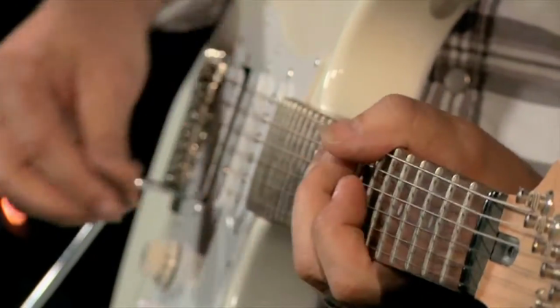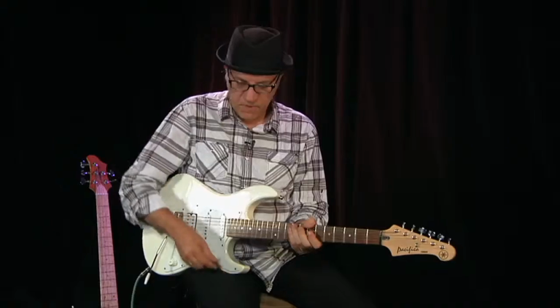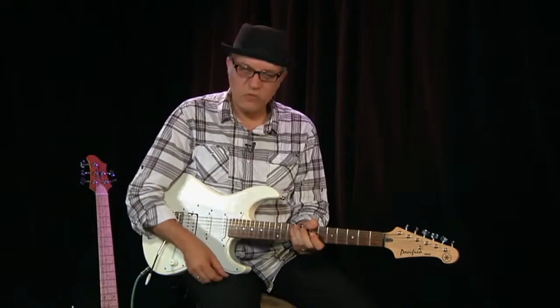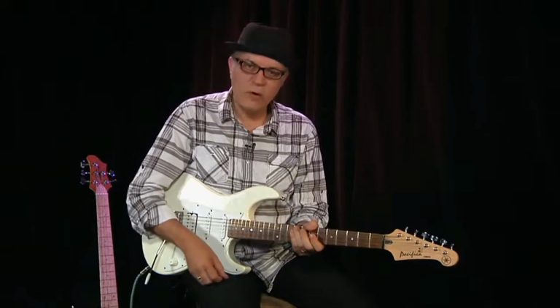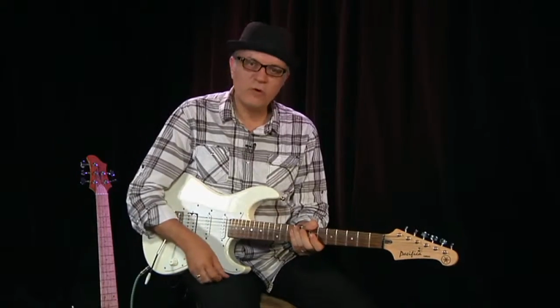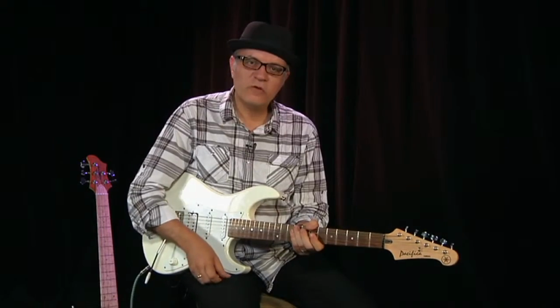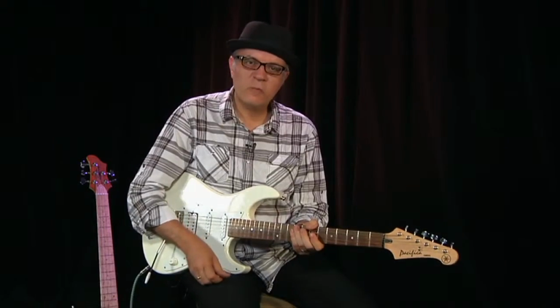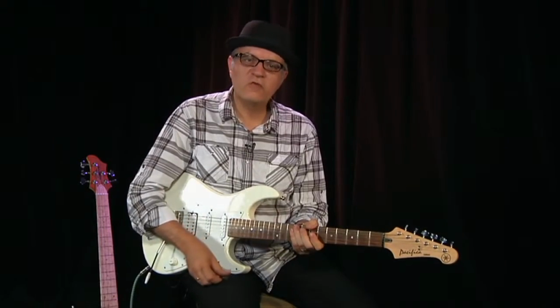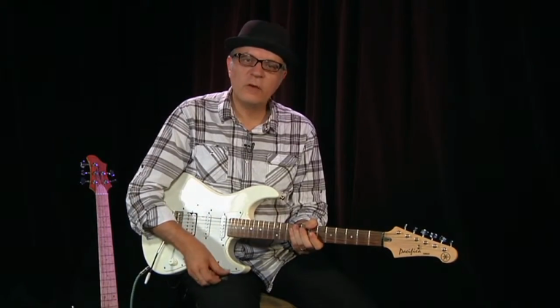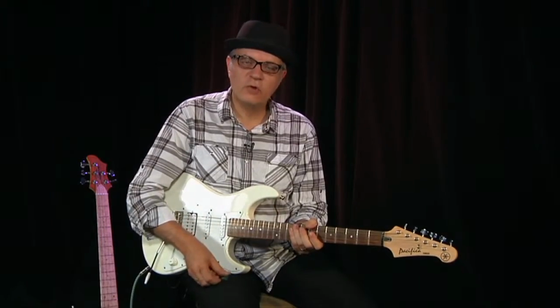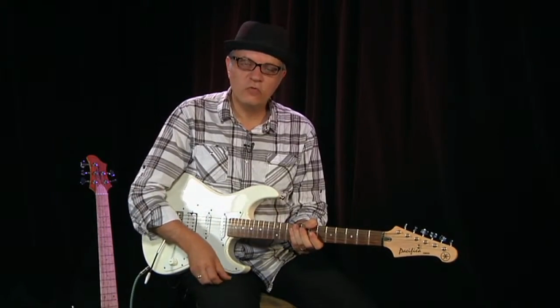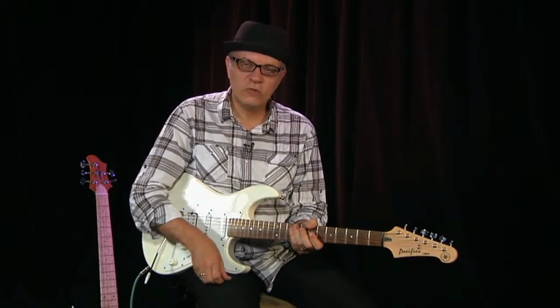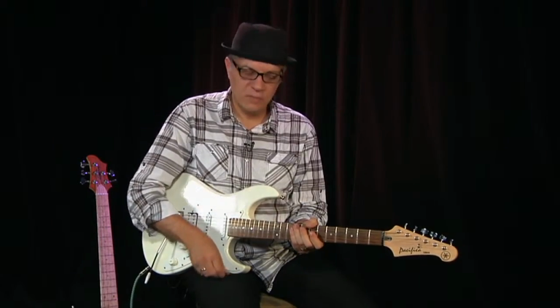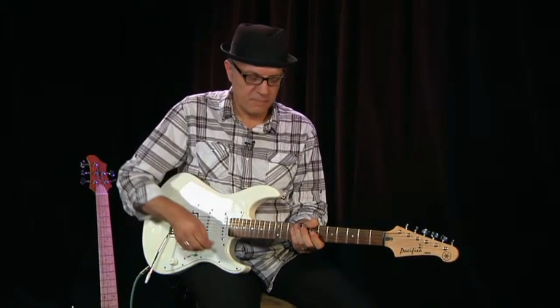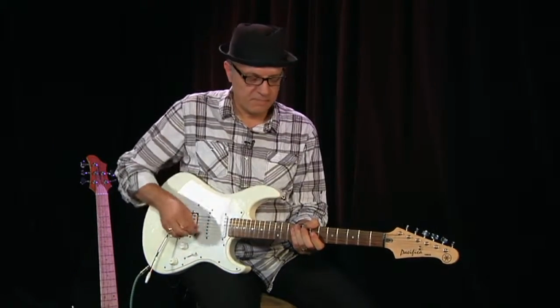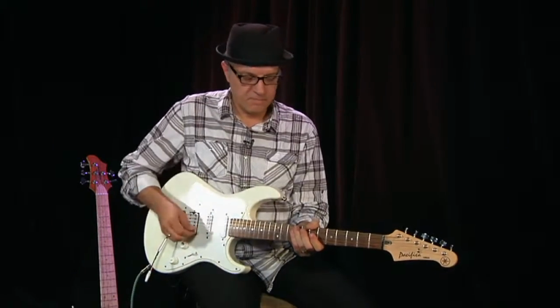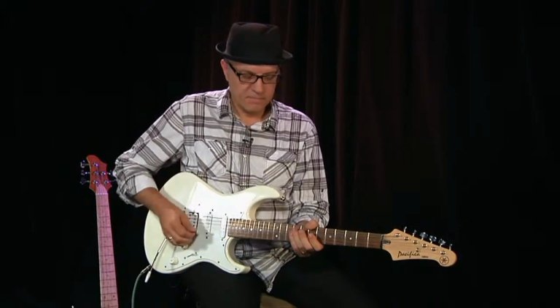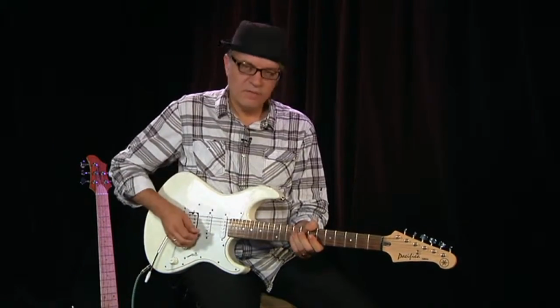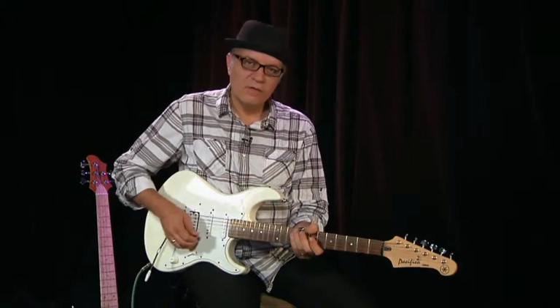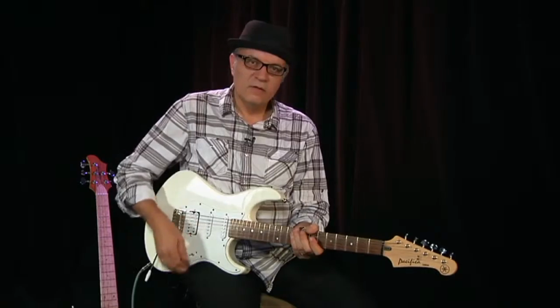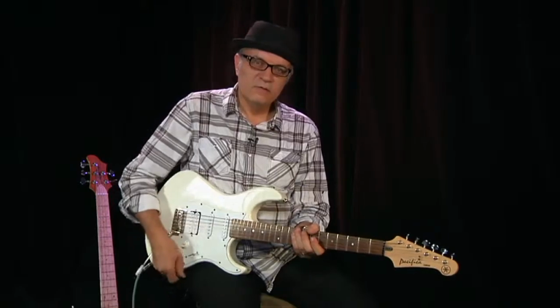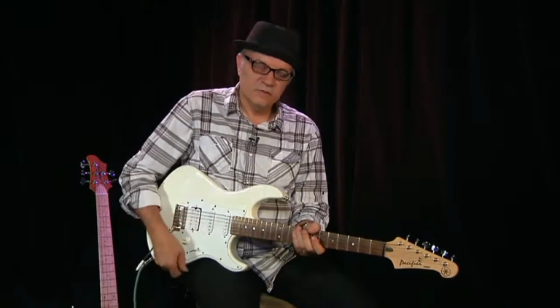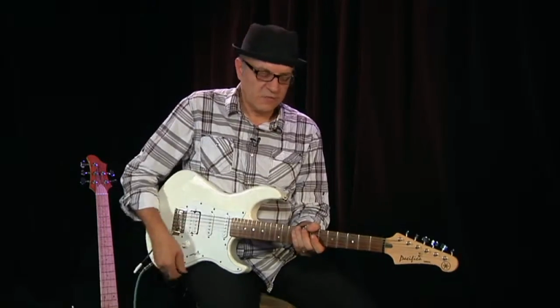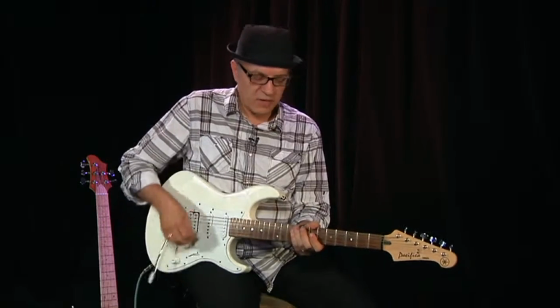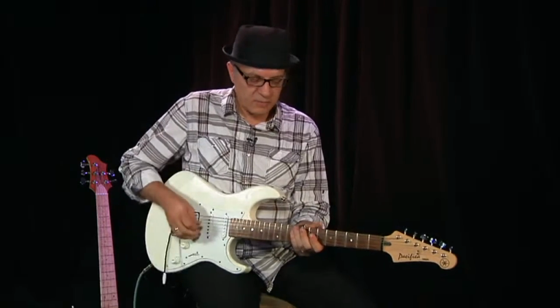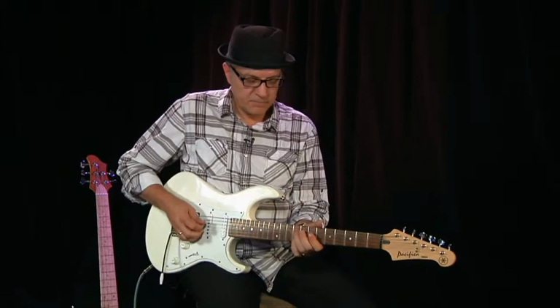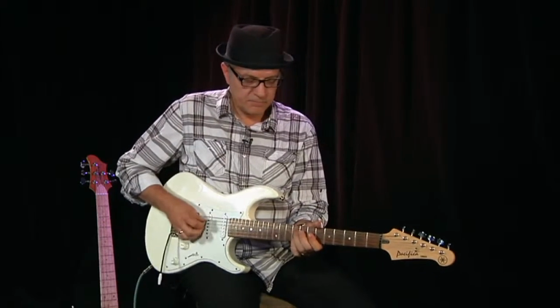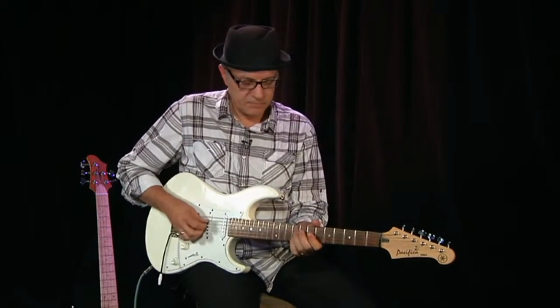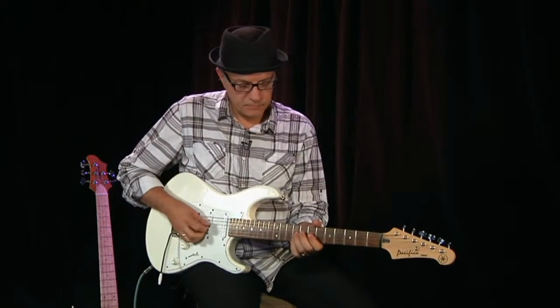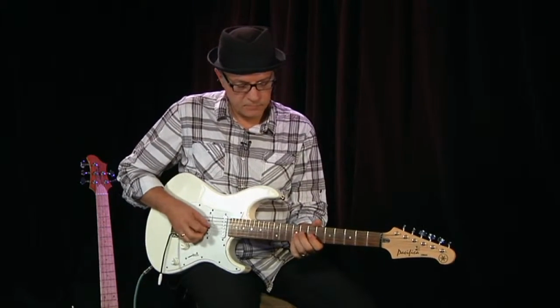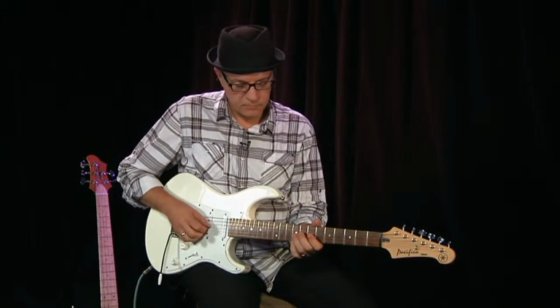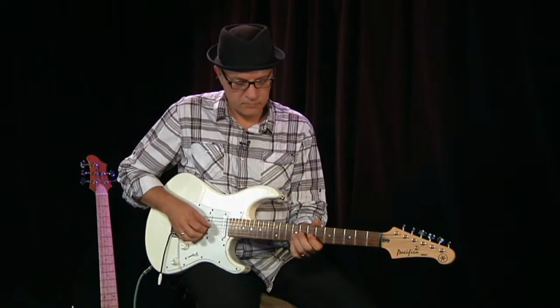So now we're going to start mixing up the notes a little bit. Same scale.